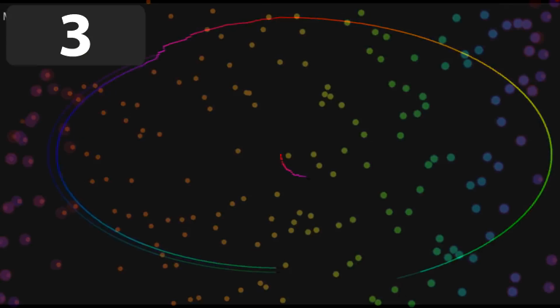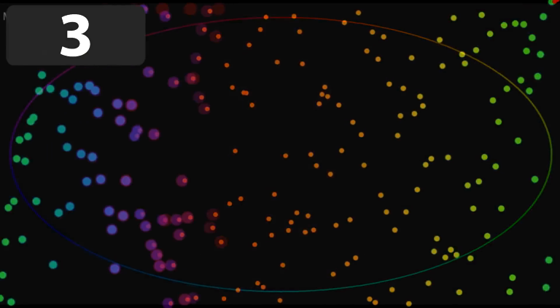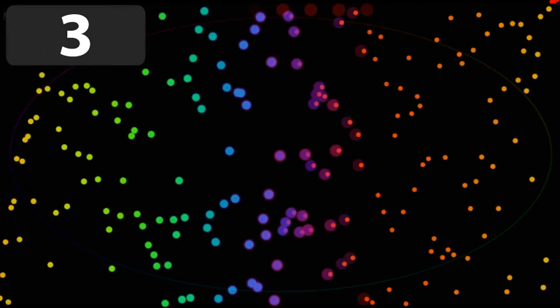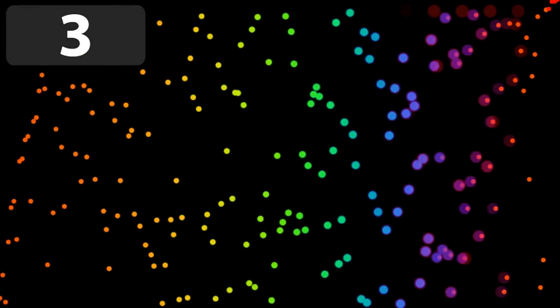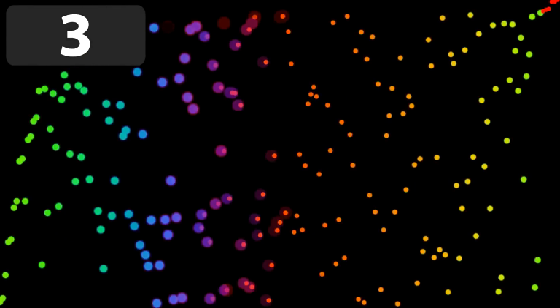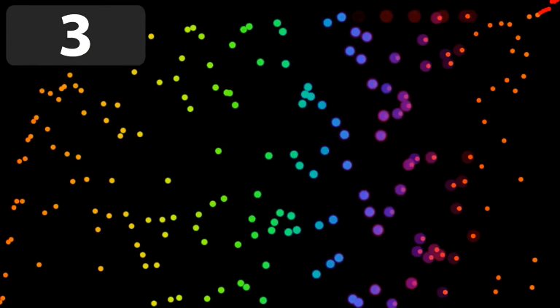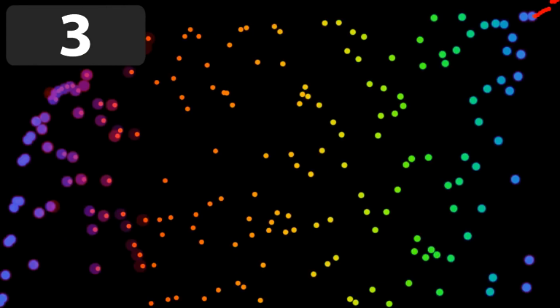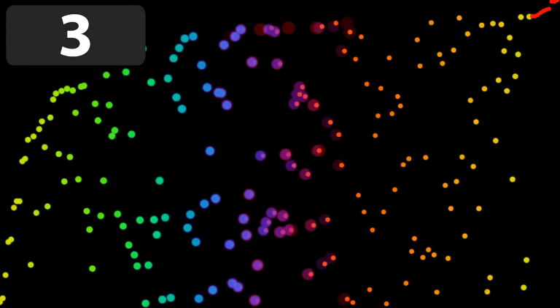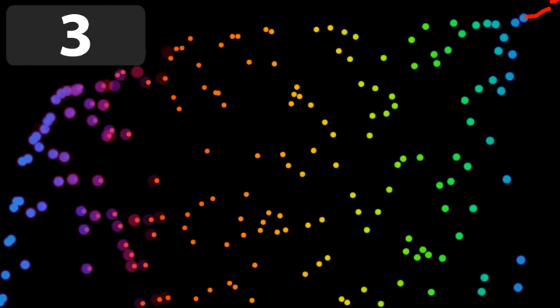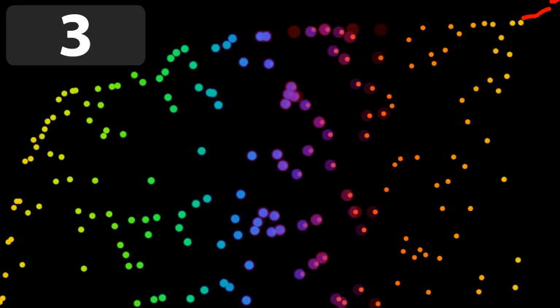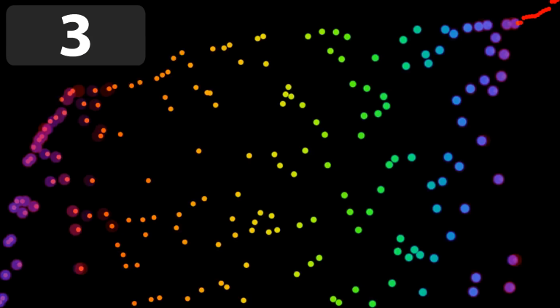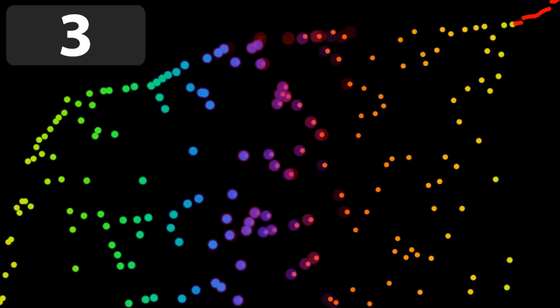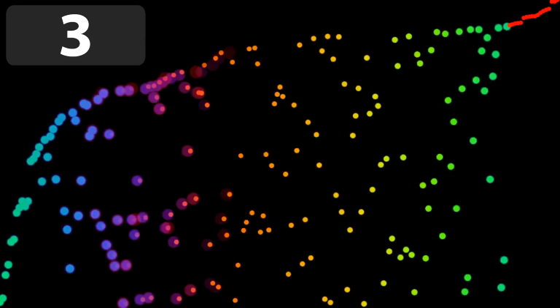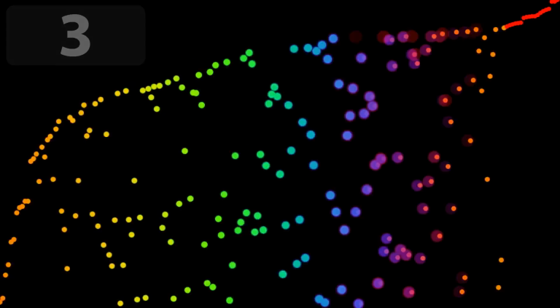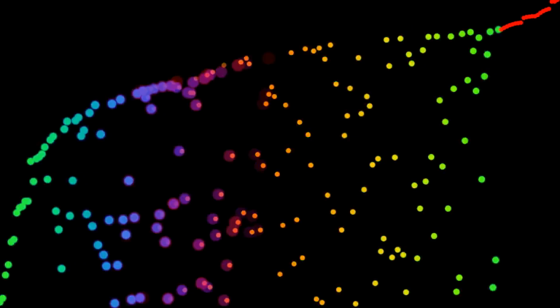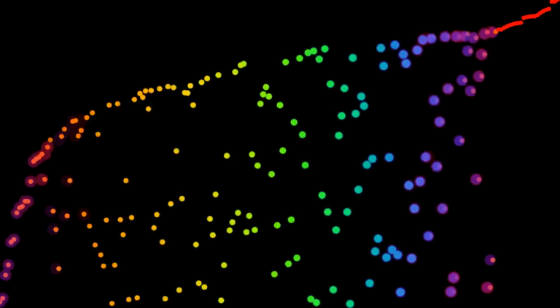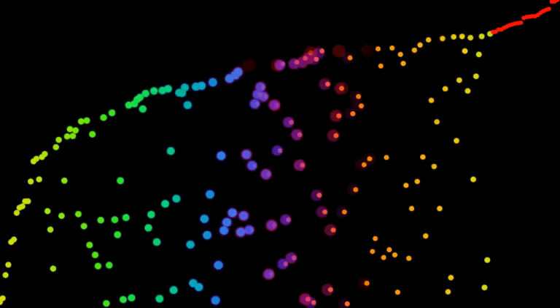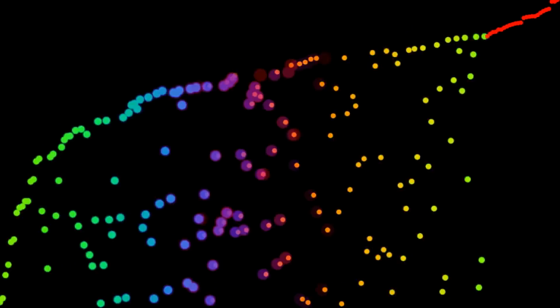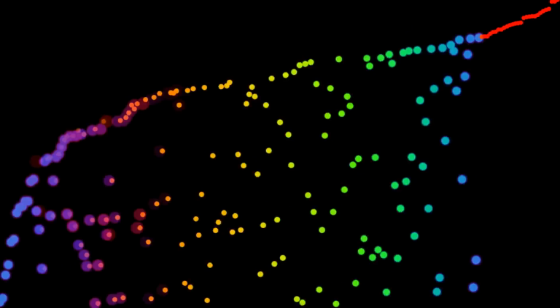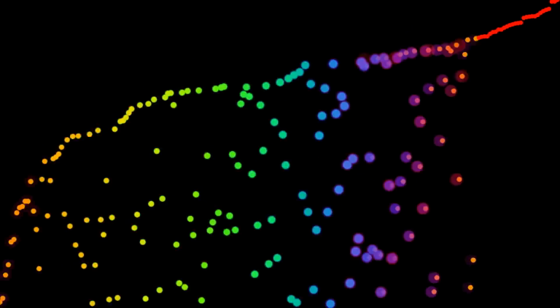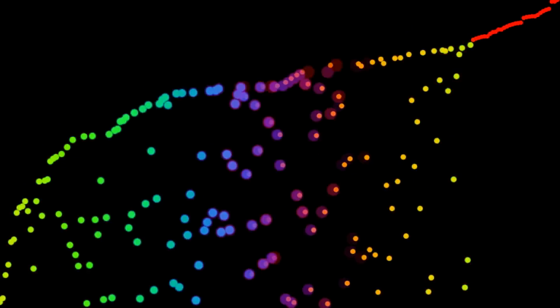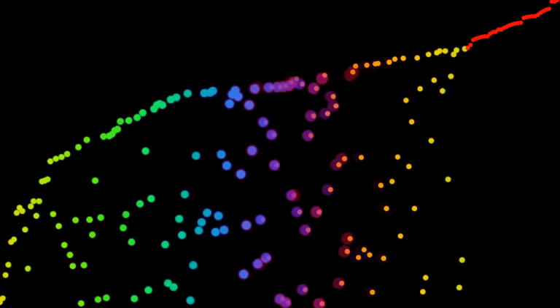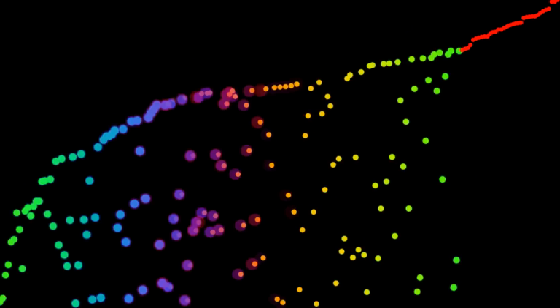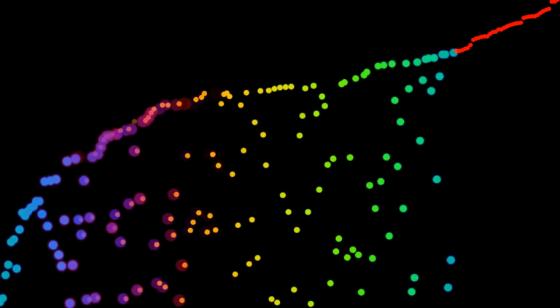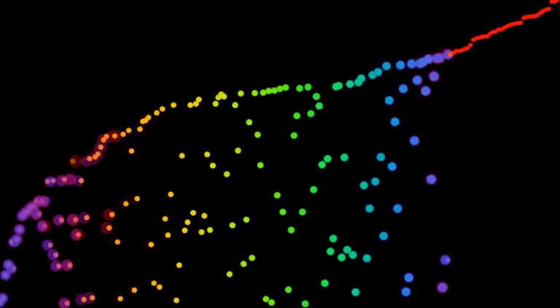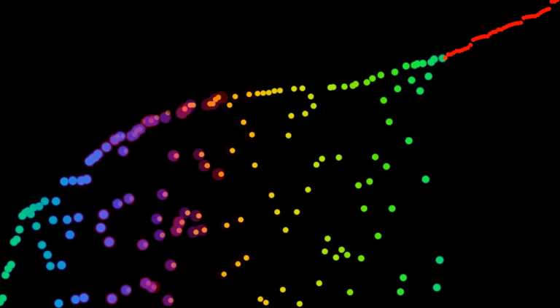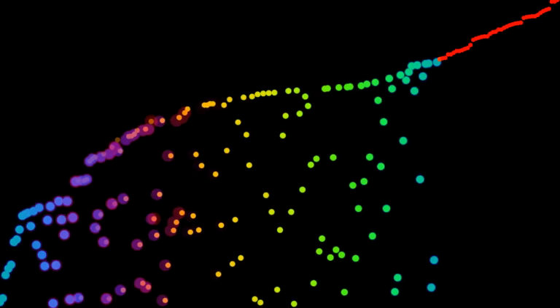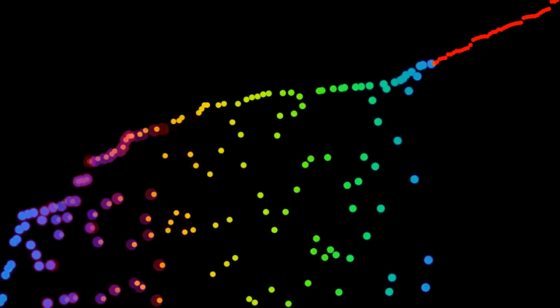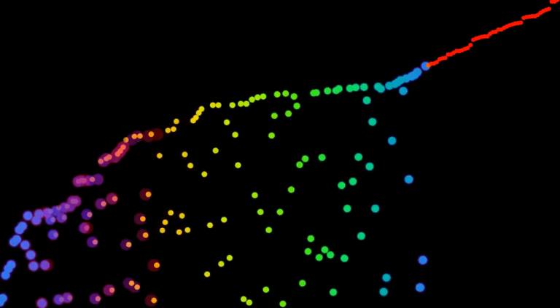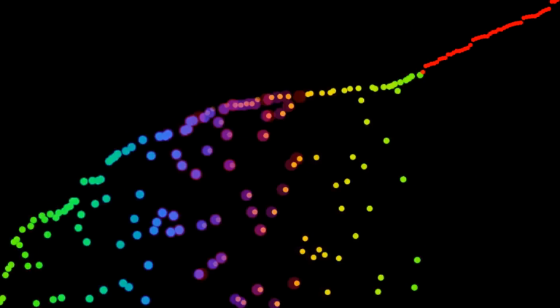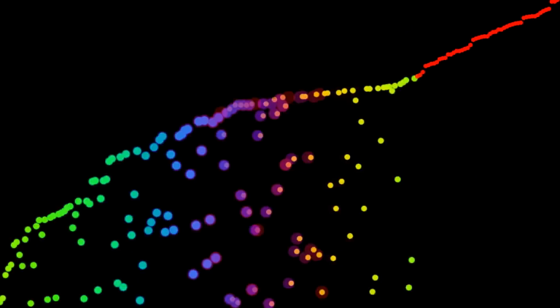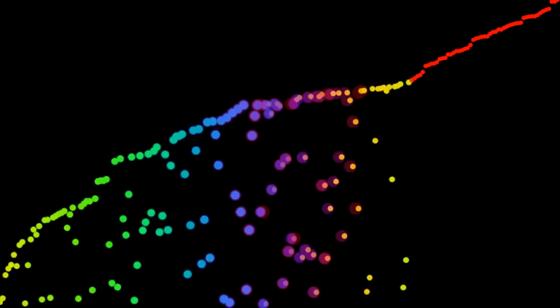Number 3: Colored Blobs. This one is pretty trippy. In this one, there's a total of 16 sorts.